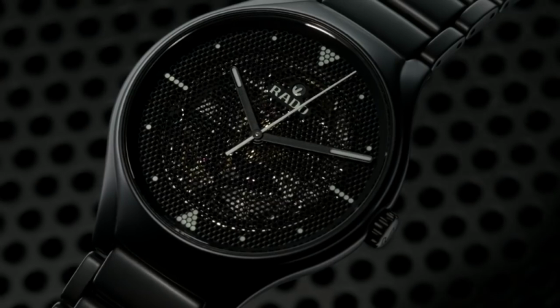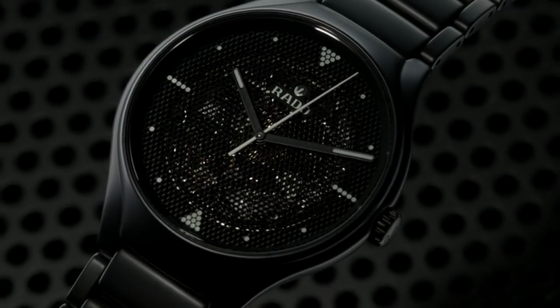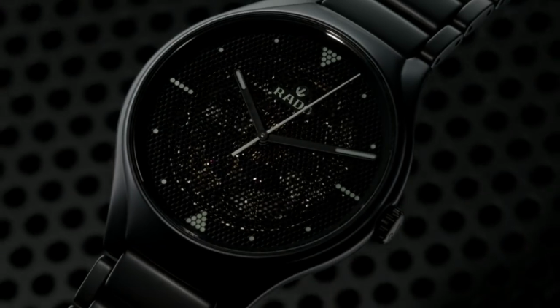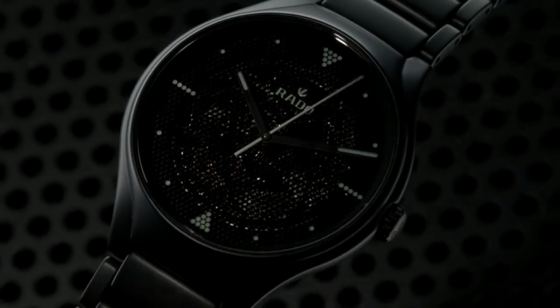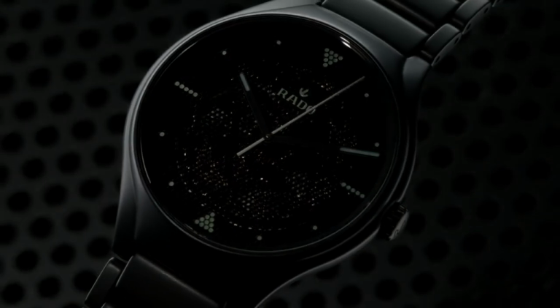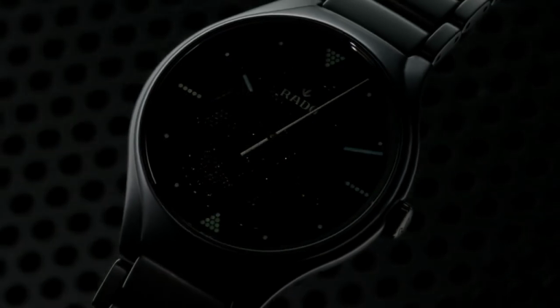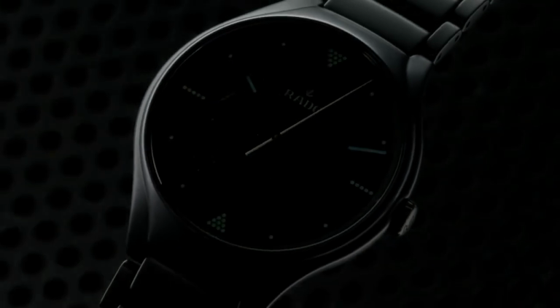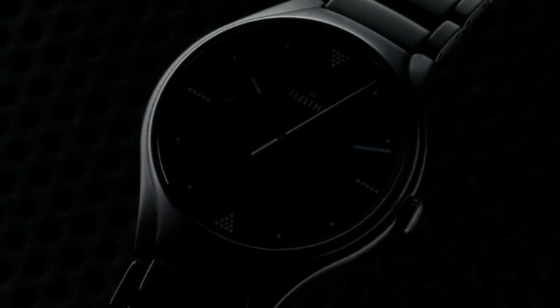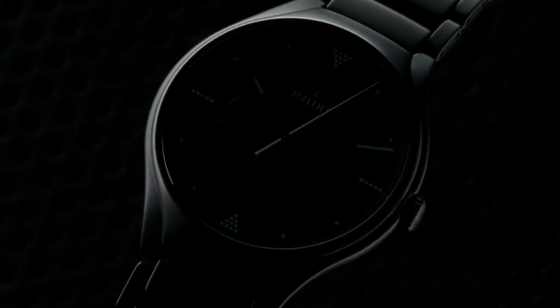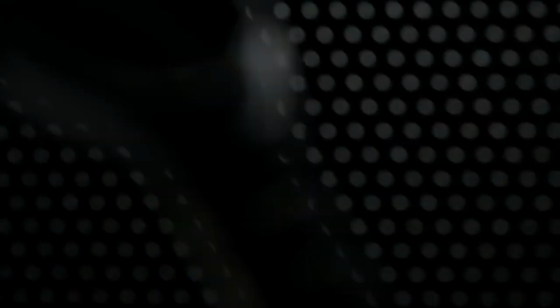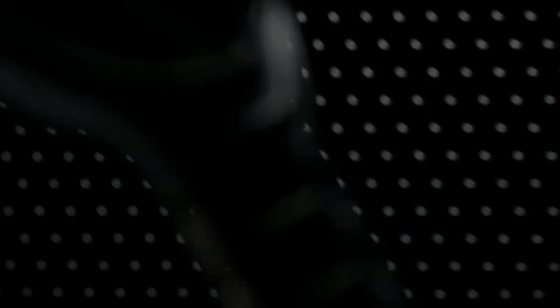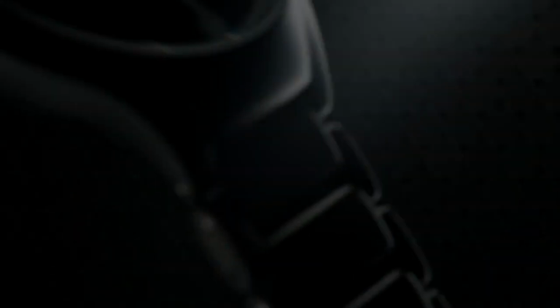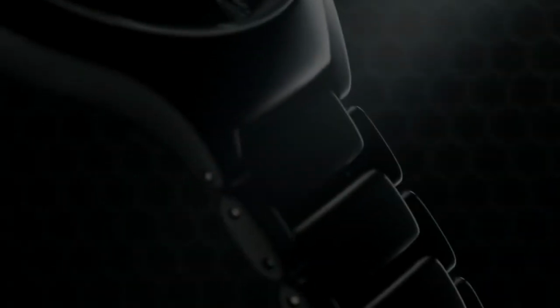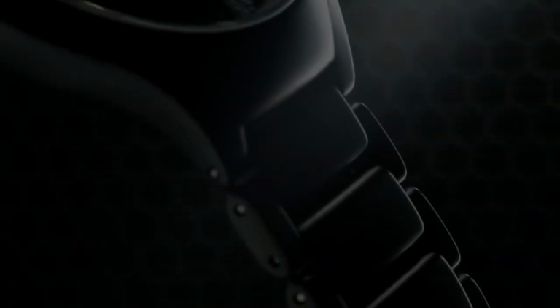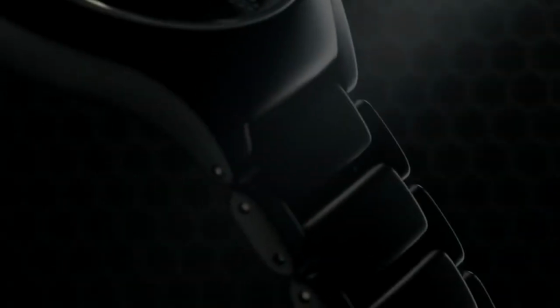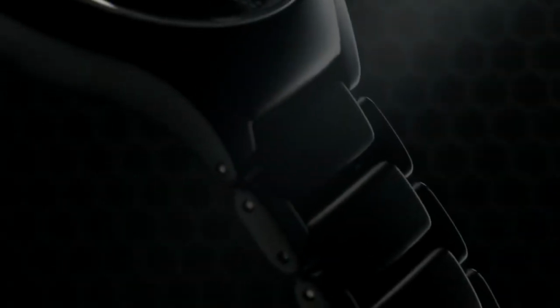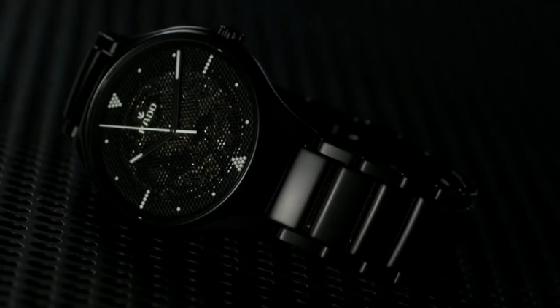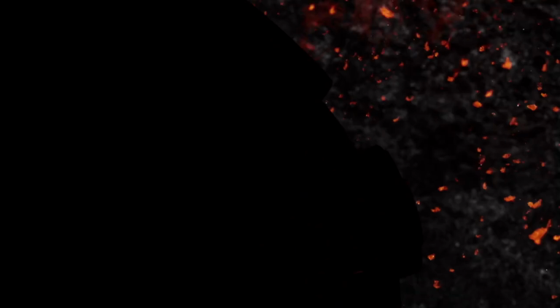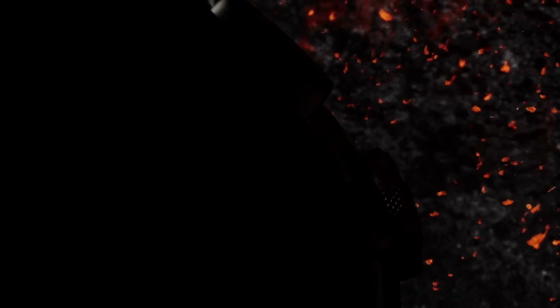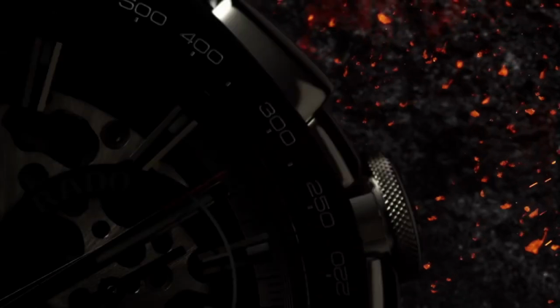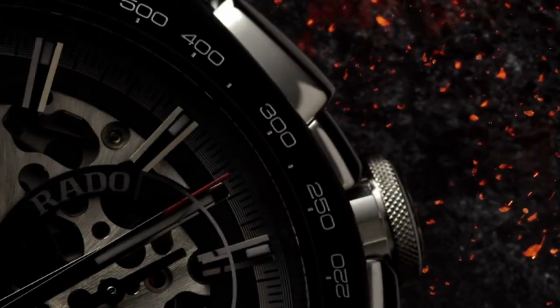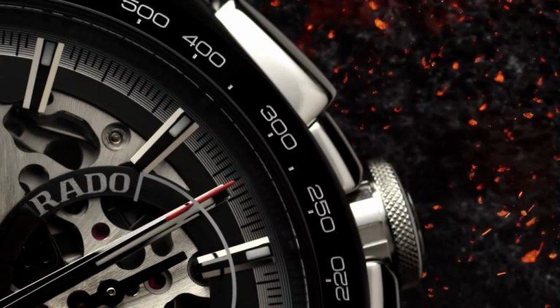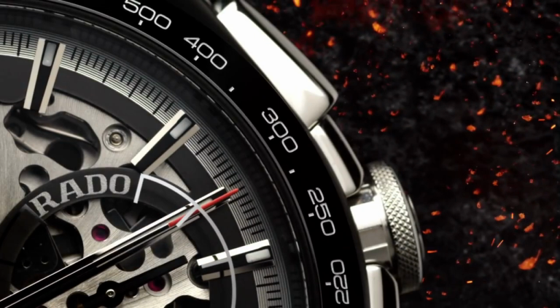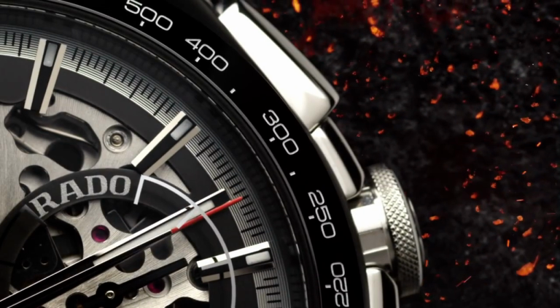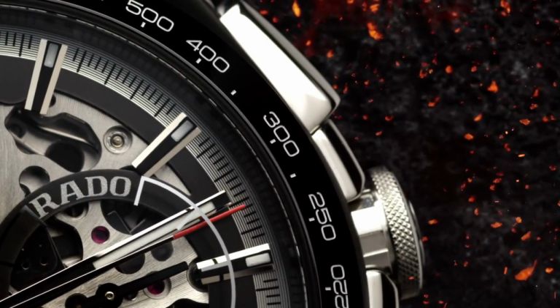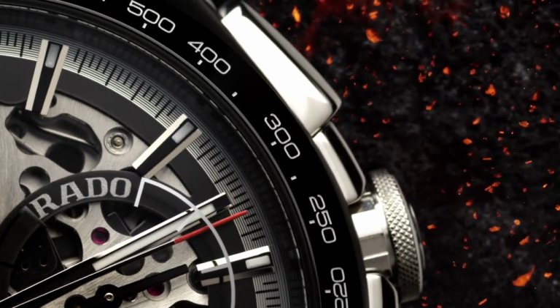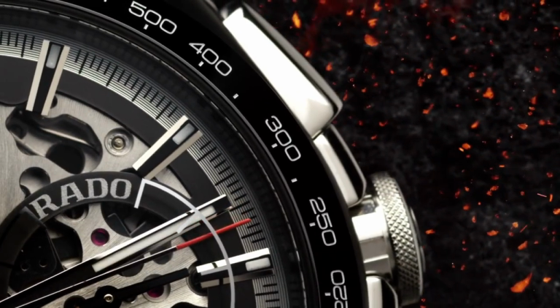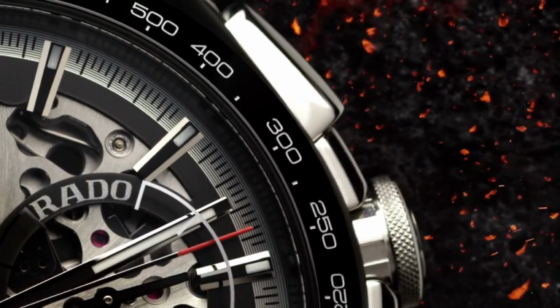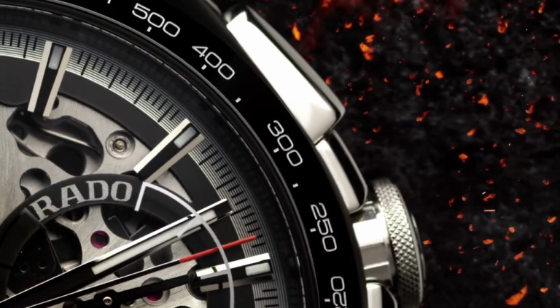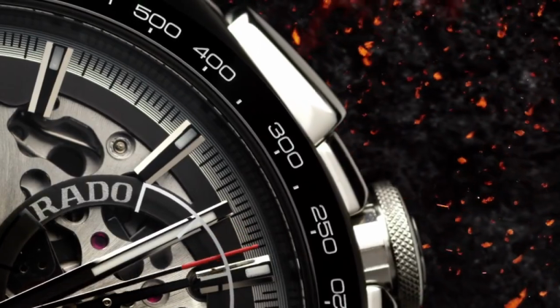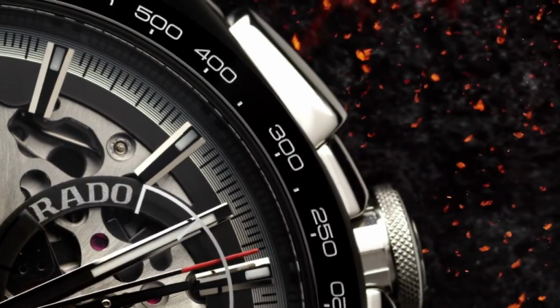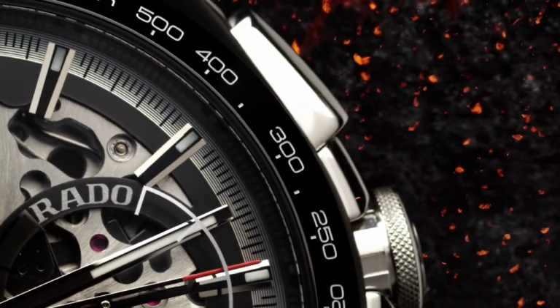Hello friends! If you are looking for the best new Rado watches for men, you are in the right place.